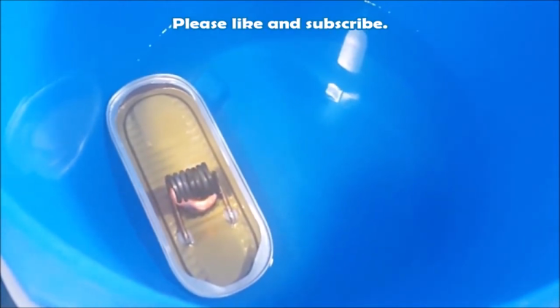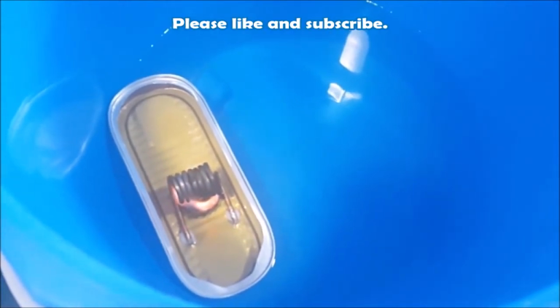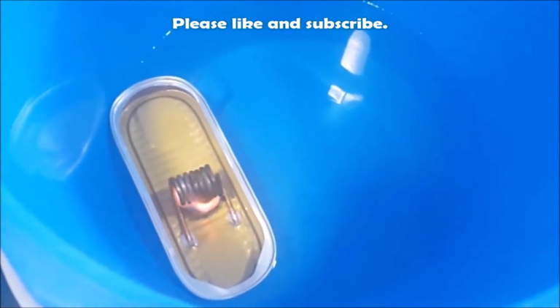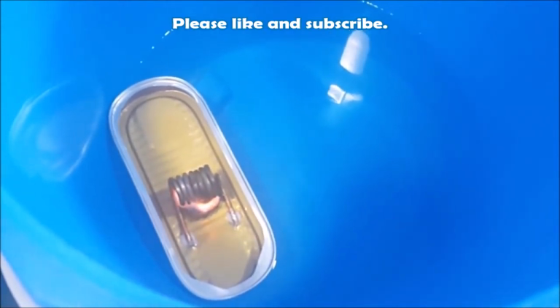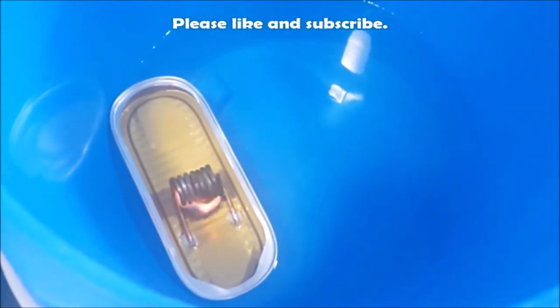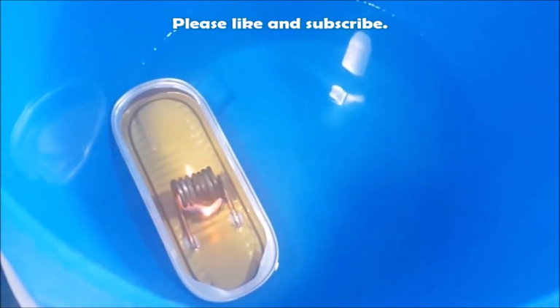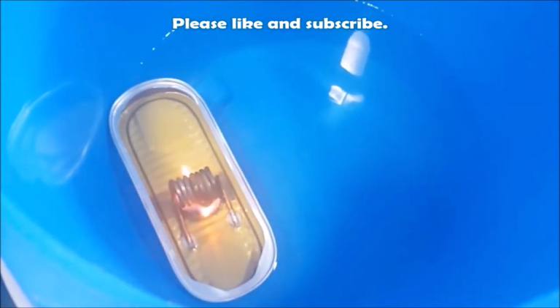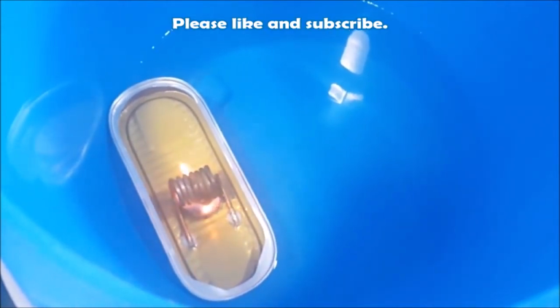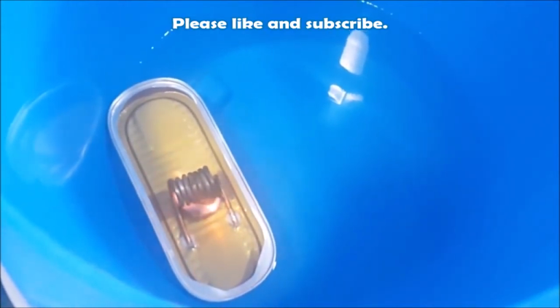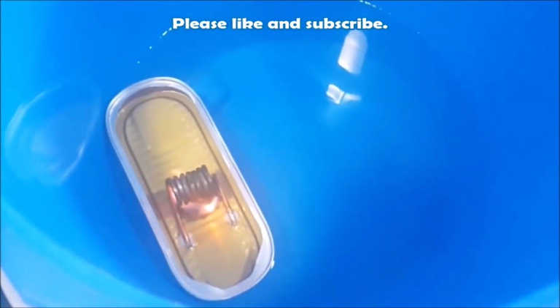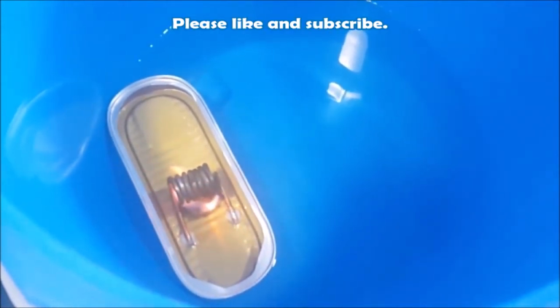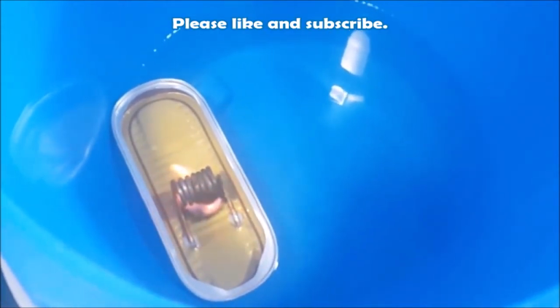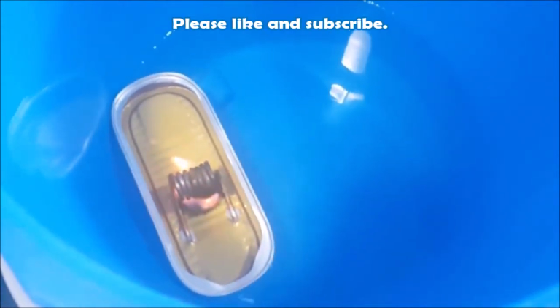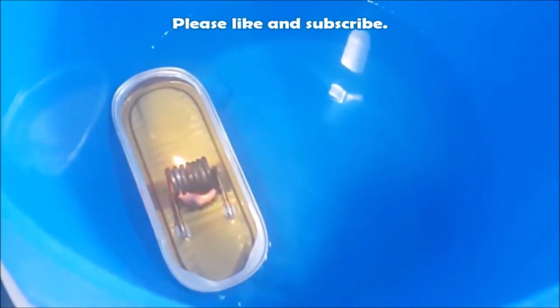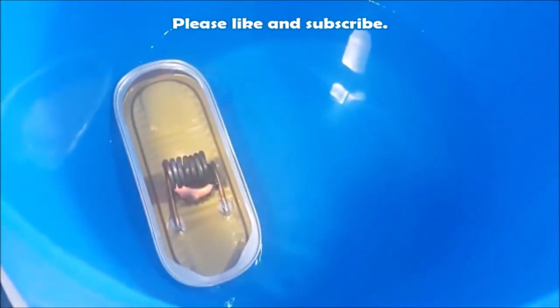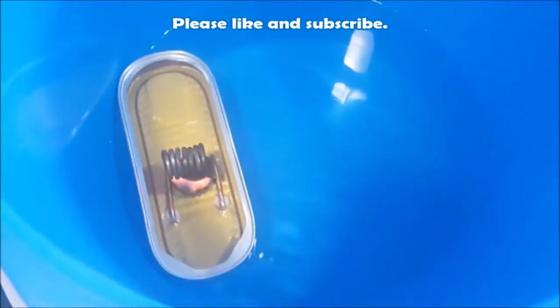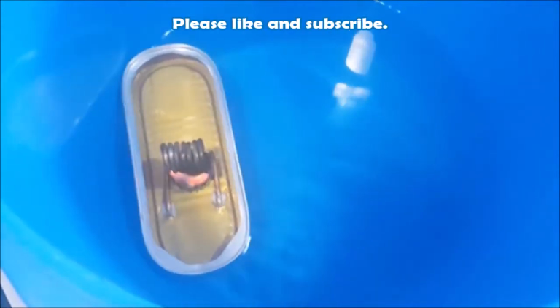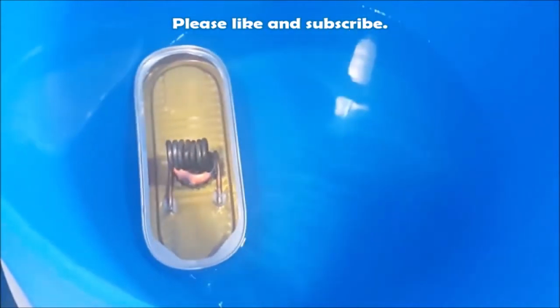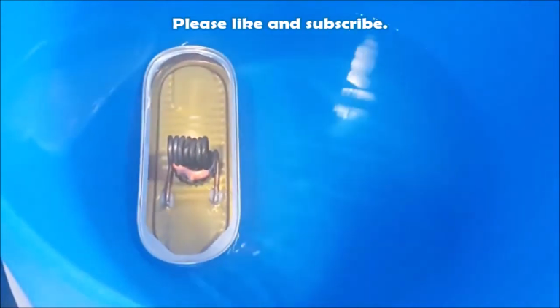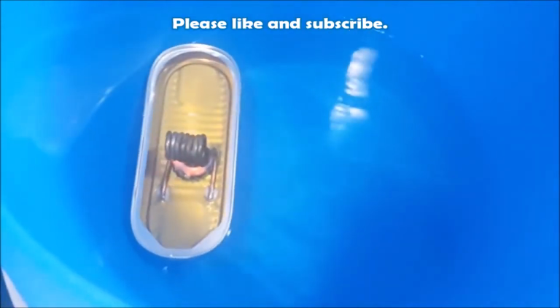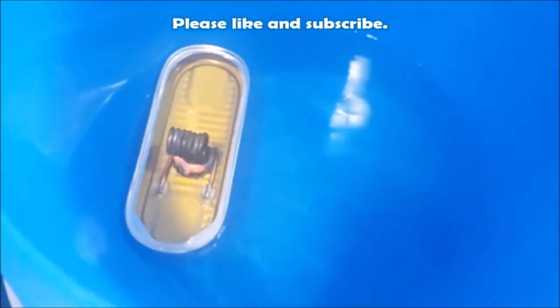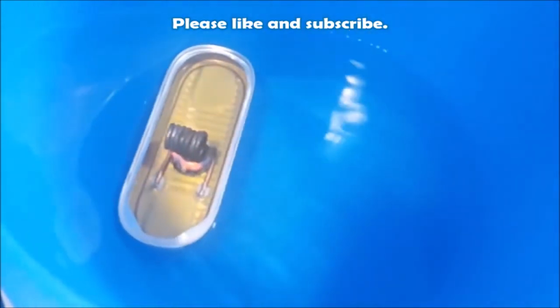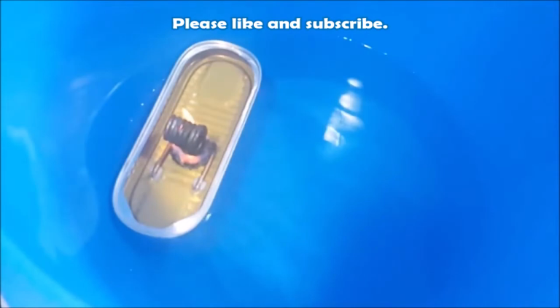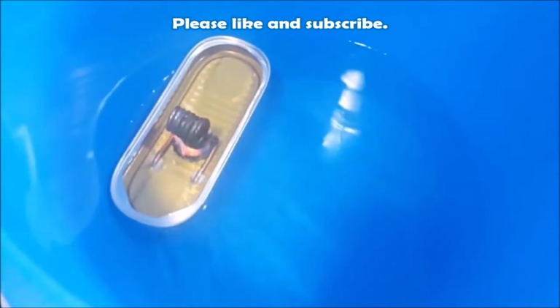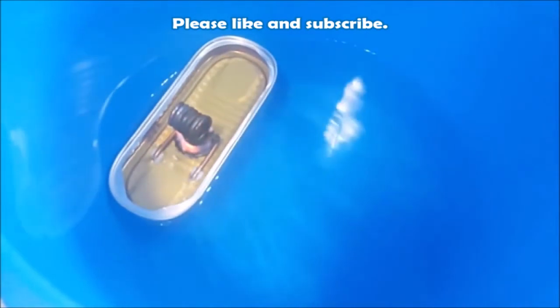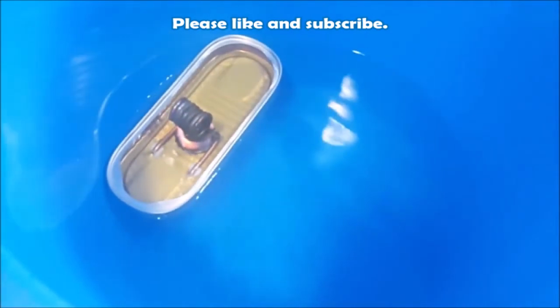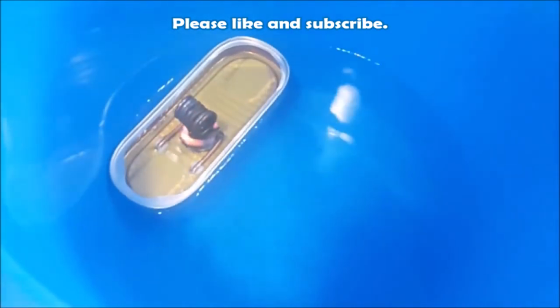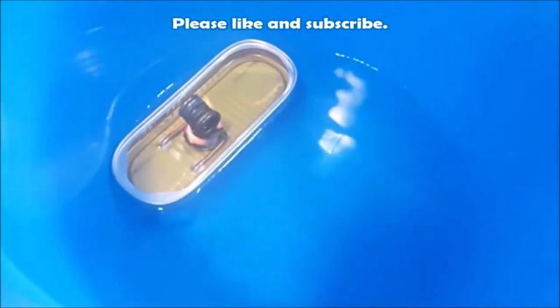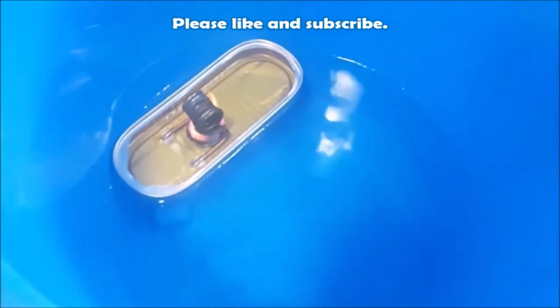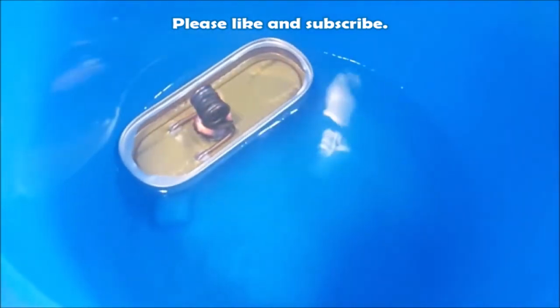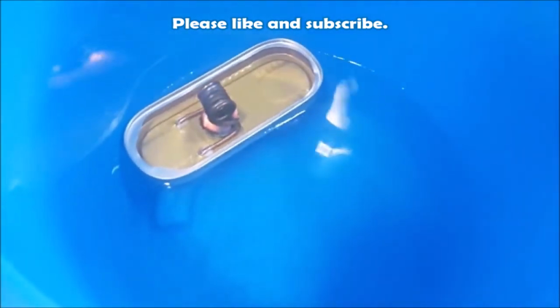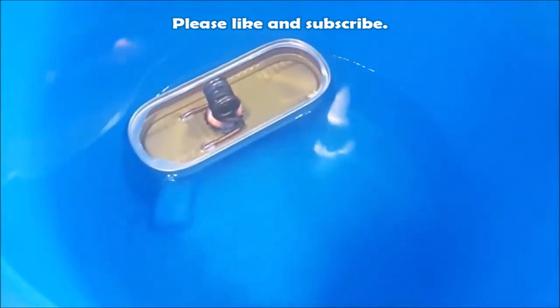If you found this video helpful or useful and you enjoyed it, please consider subscribing. I'll see you next time.